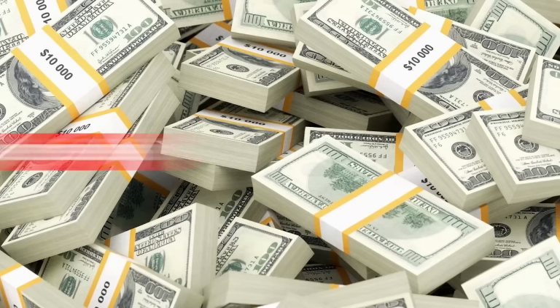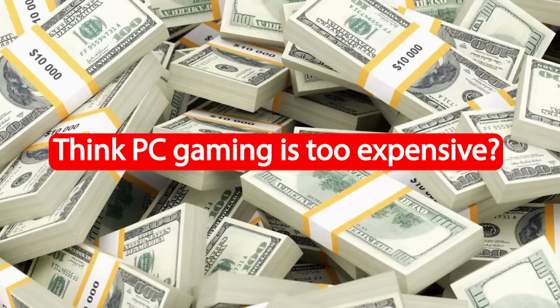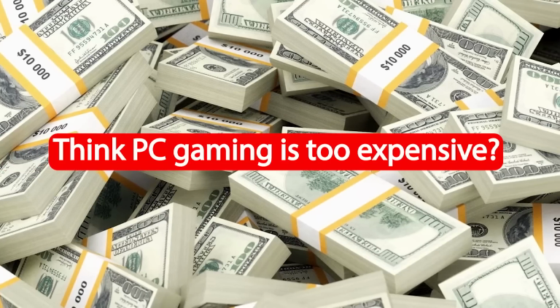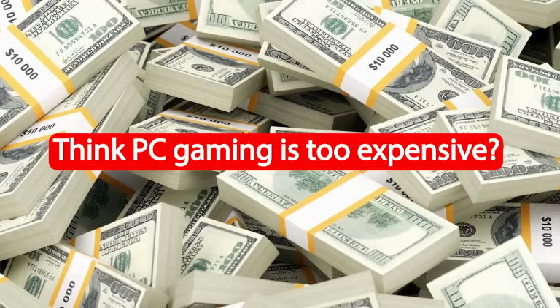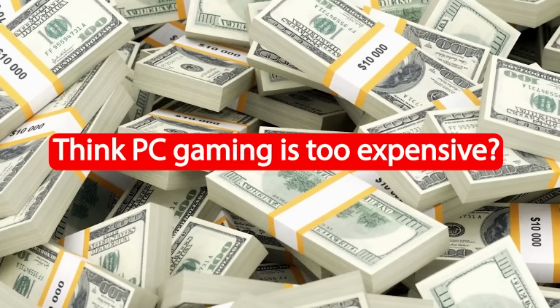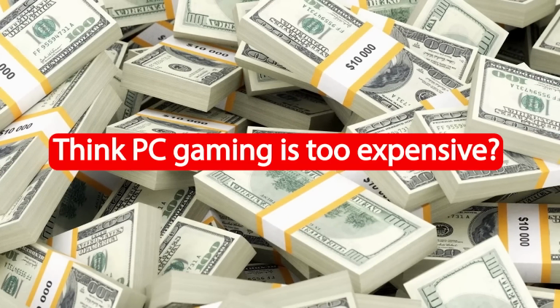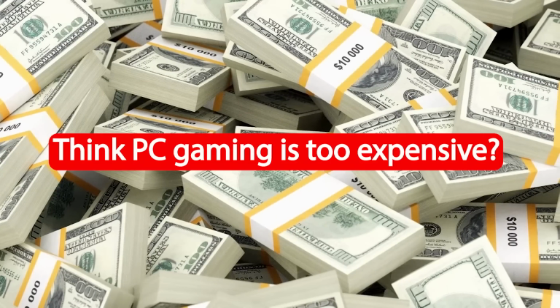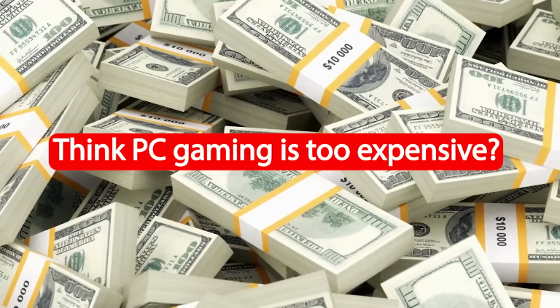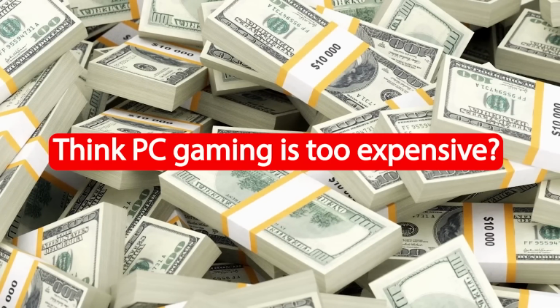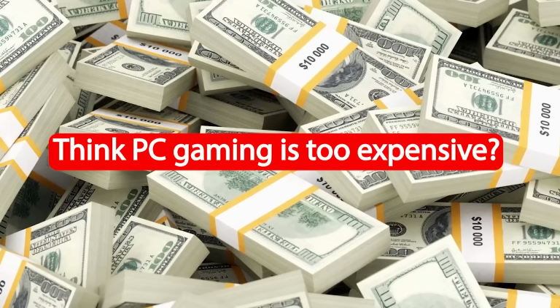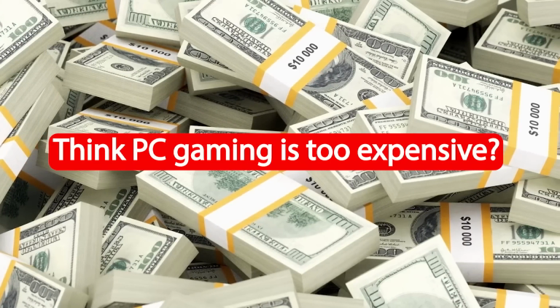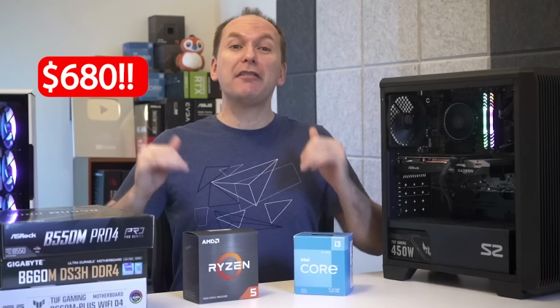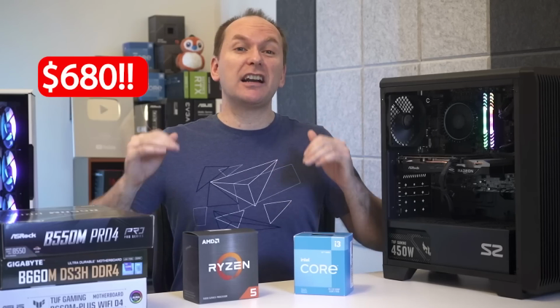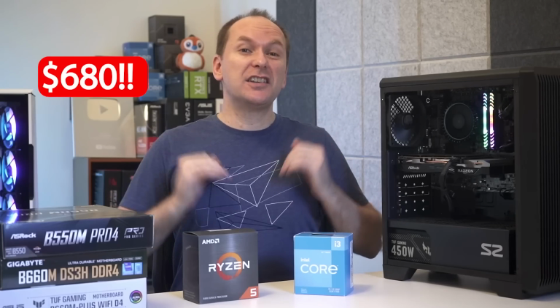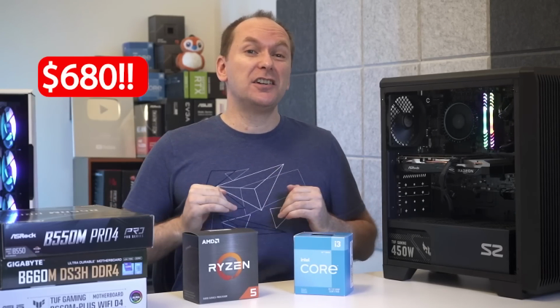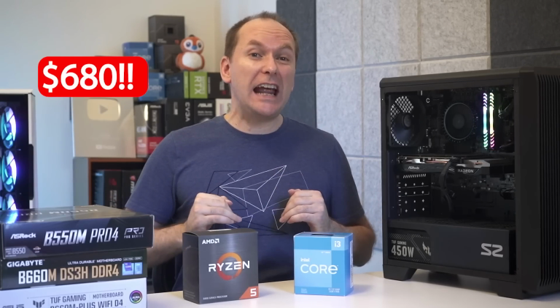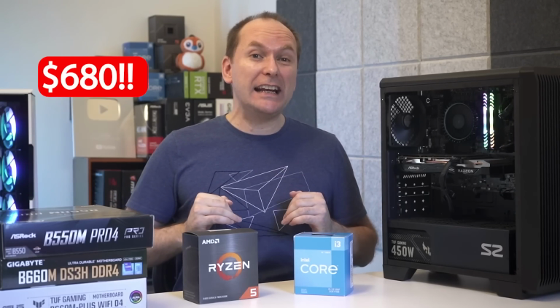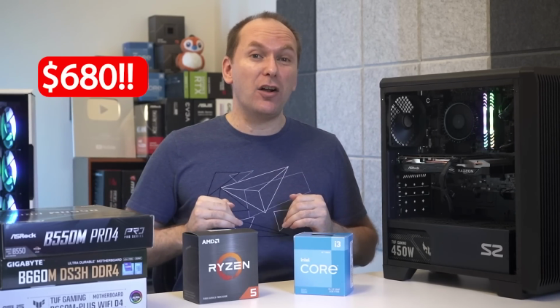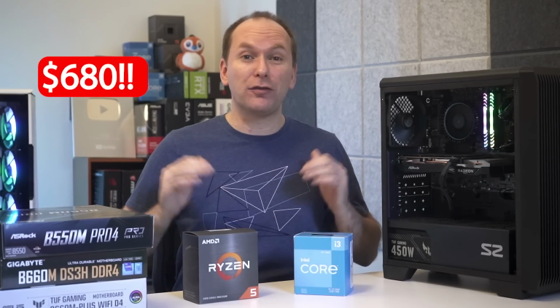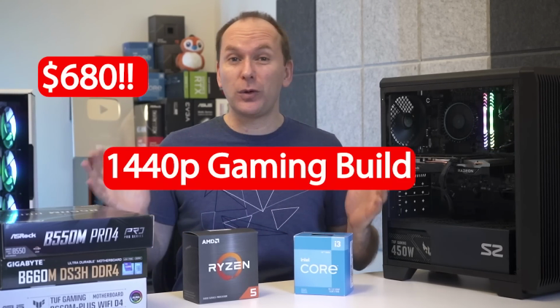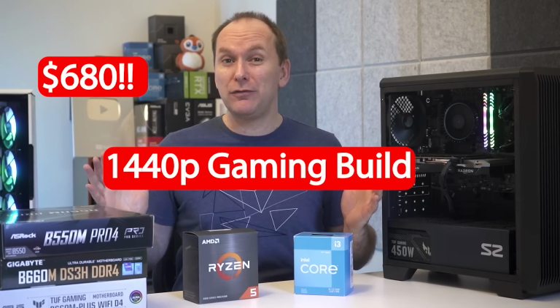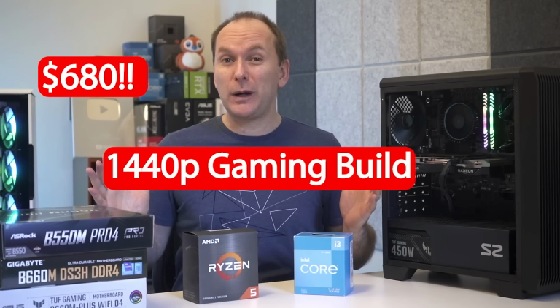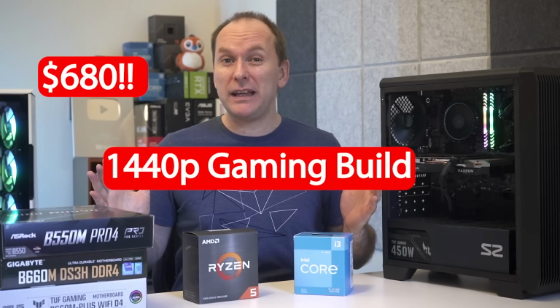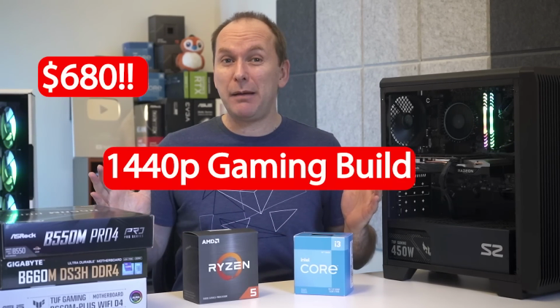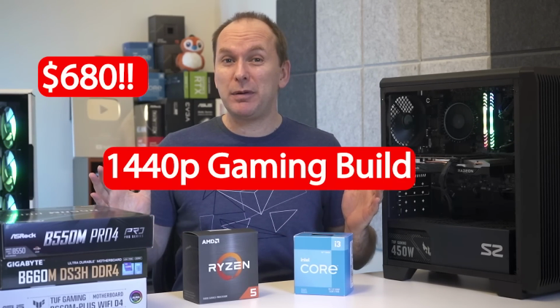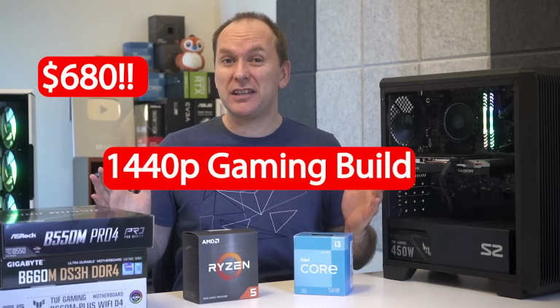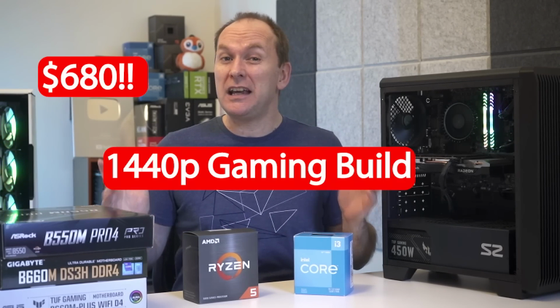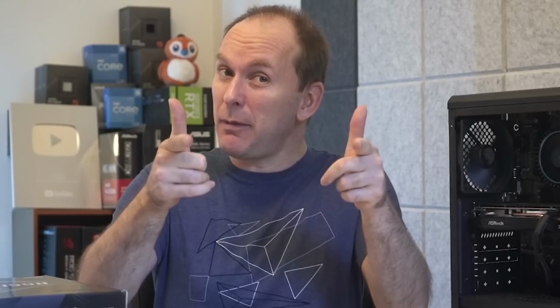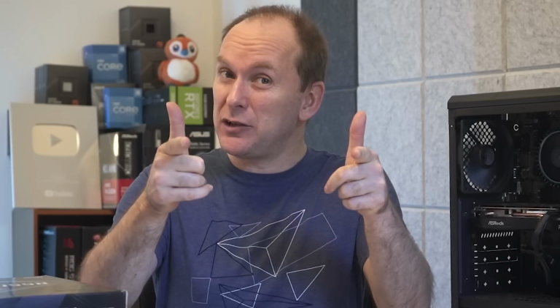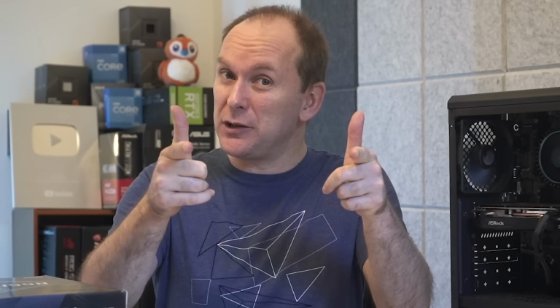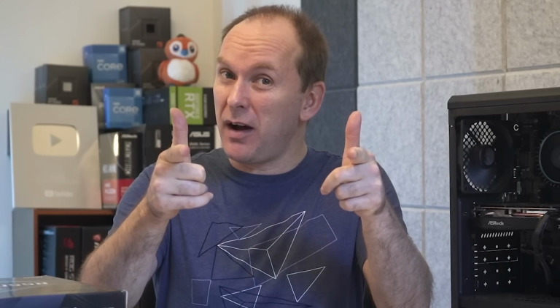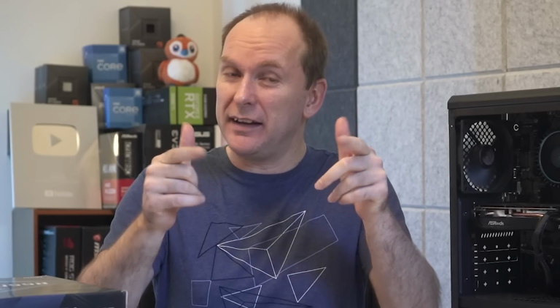Think PC gaming is too expensive for you? I've got a $680 1440p gaming PC that might change your mind.